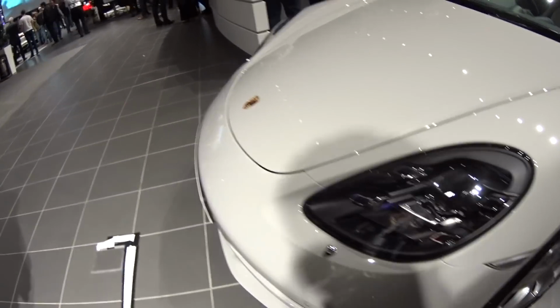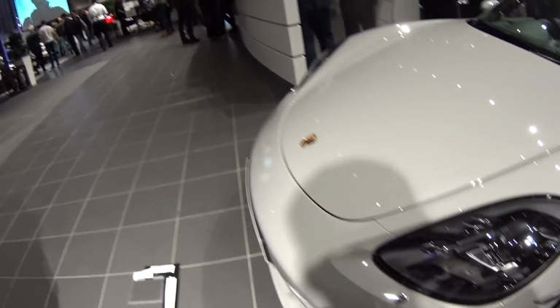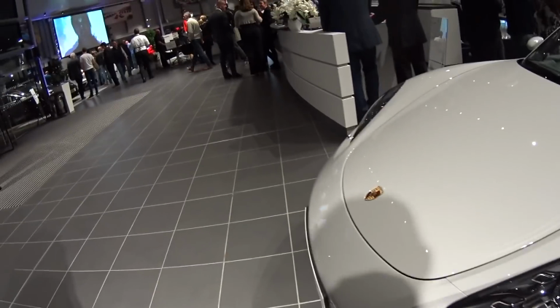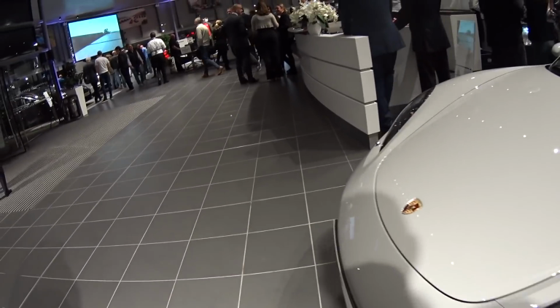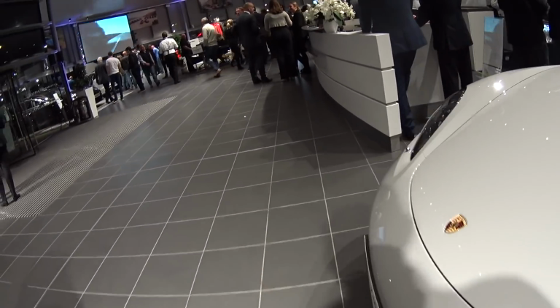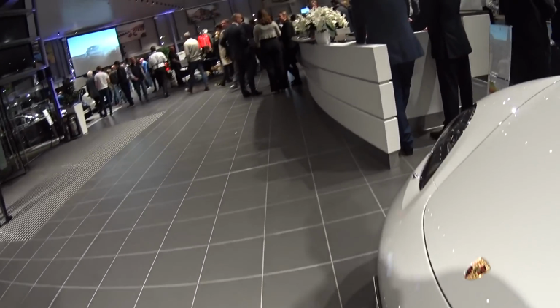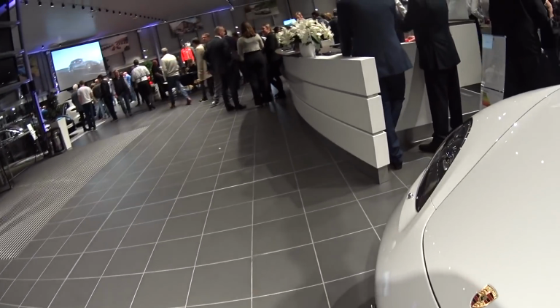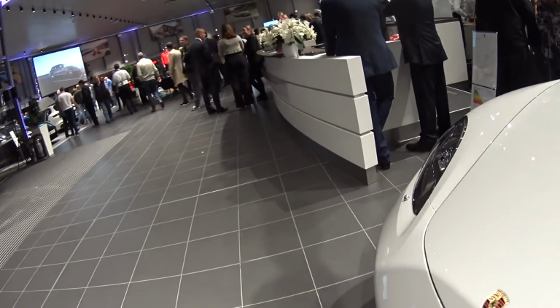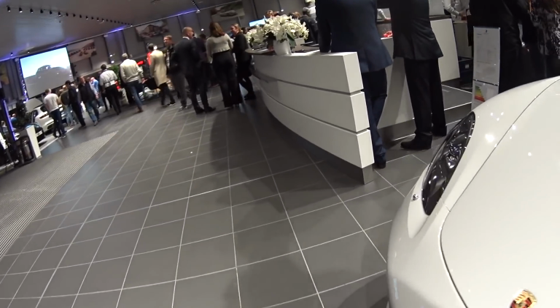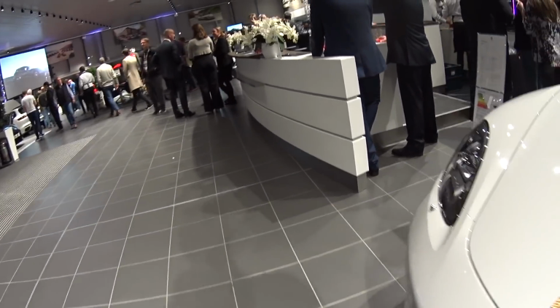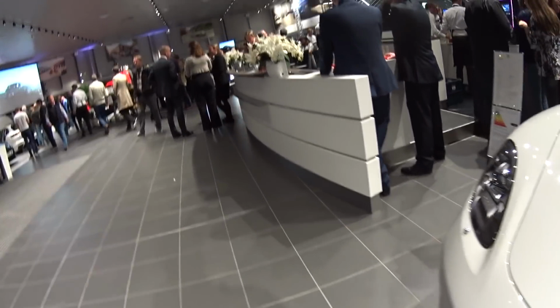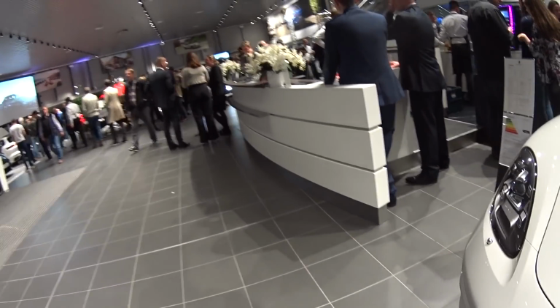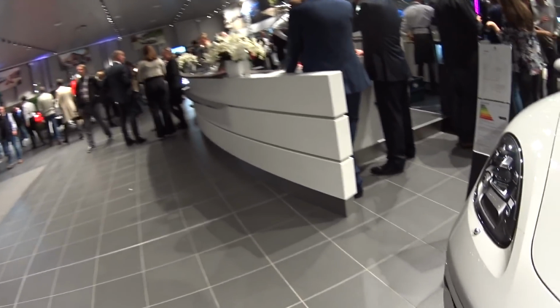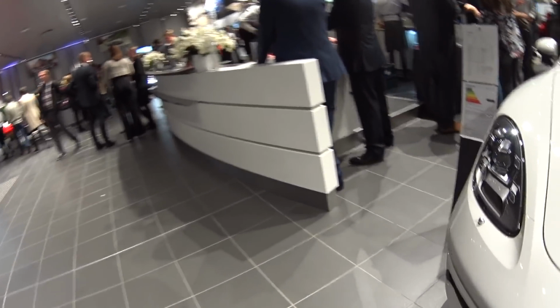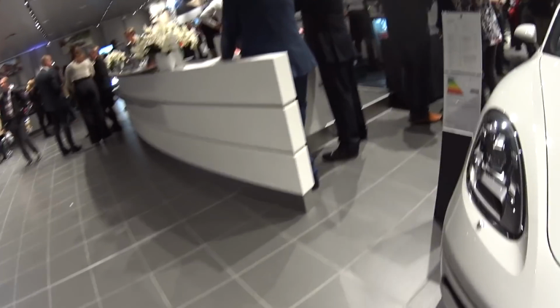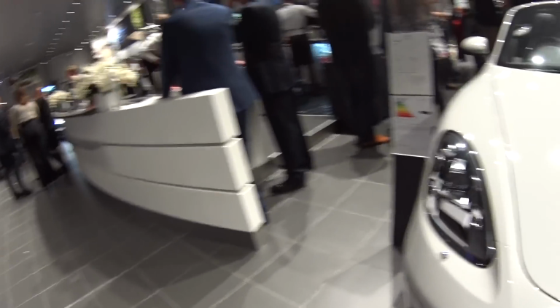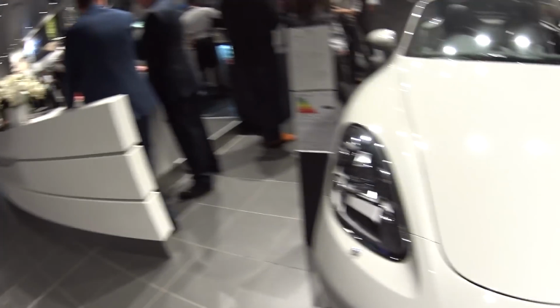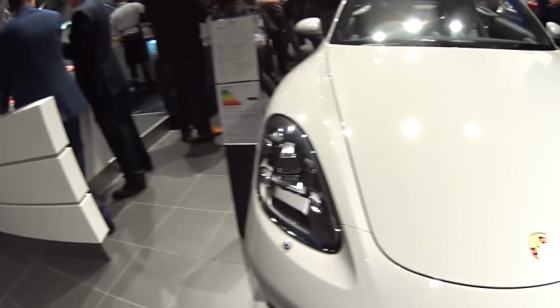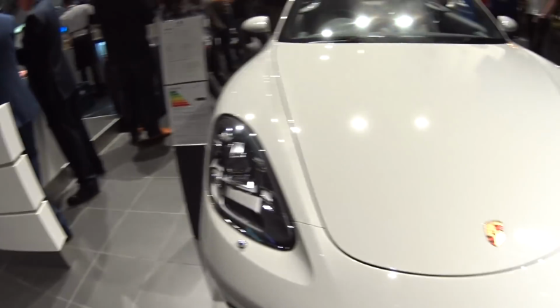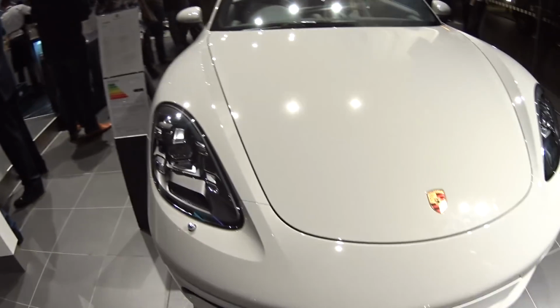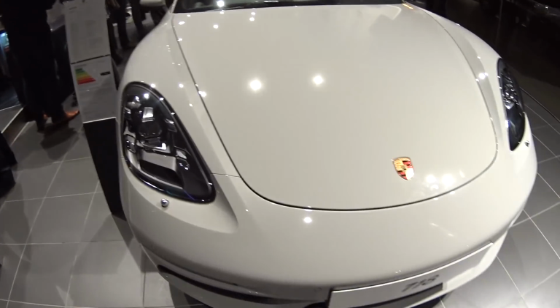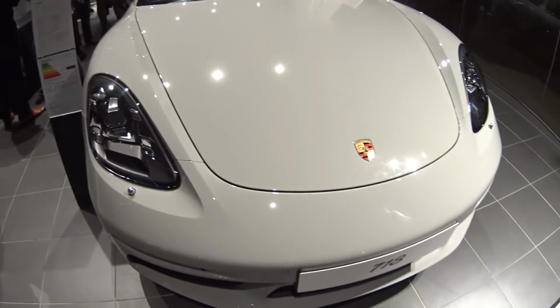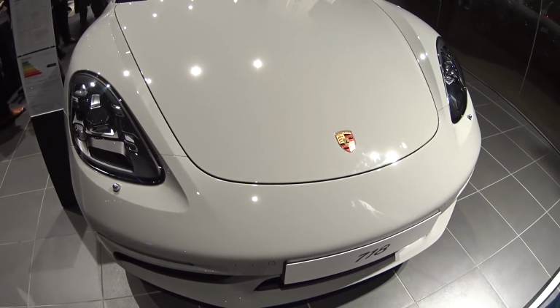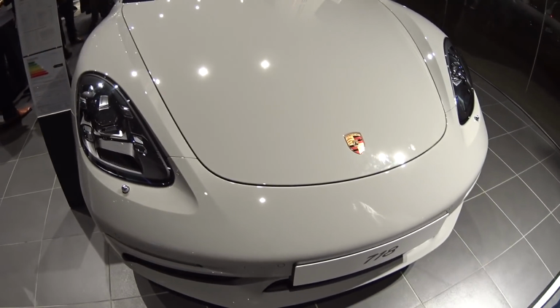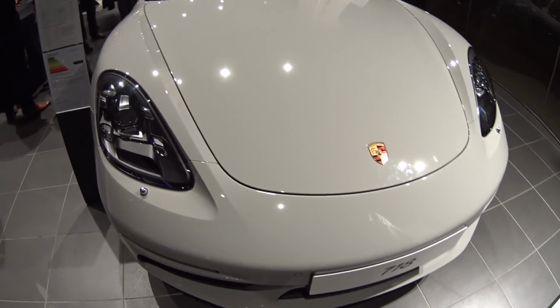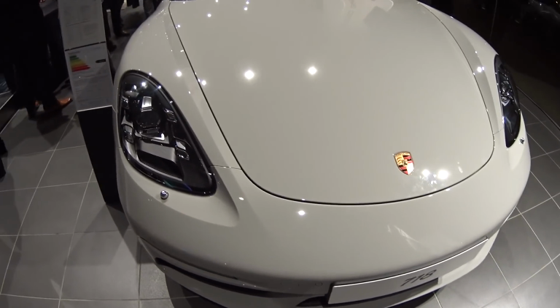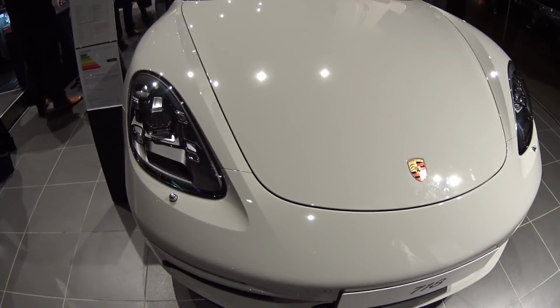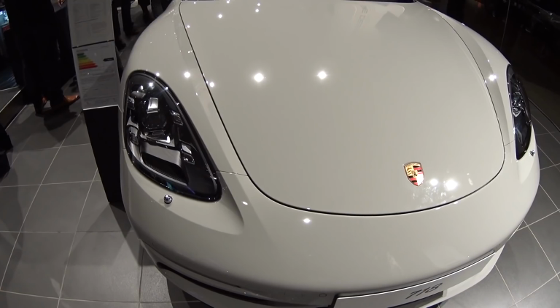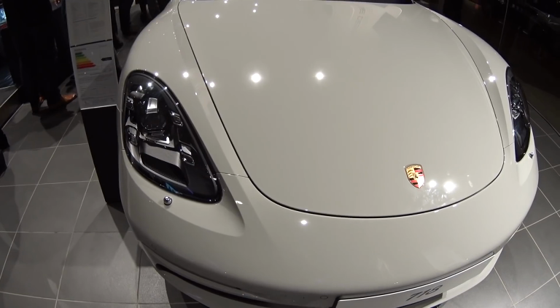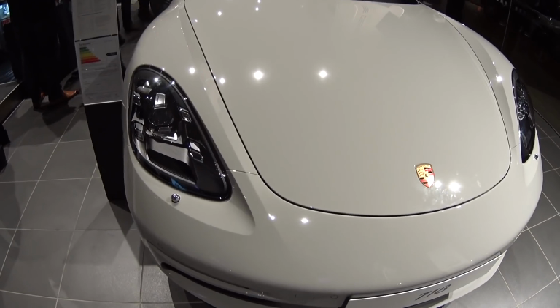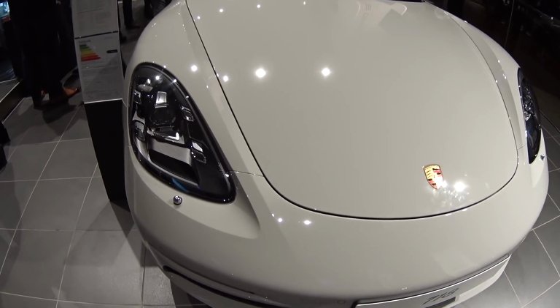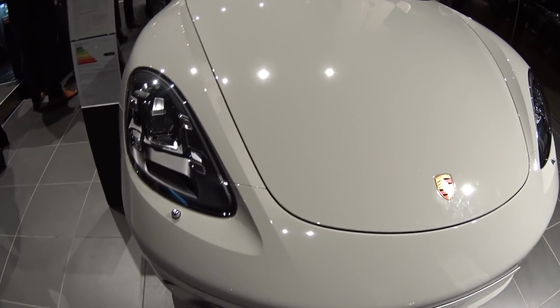Obviously crayon is the theme tonight — quite a few of their cars here are in the crayon colour.